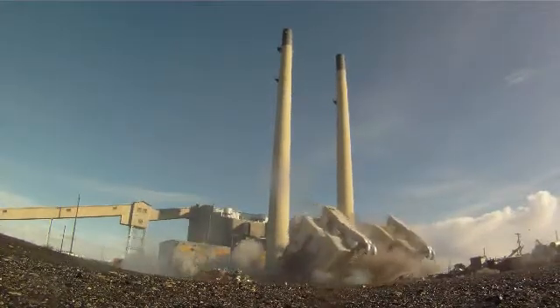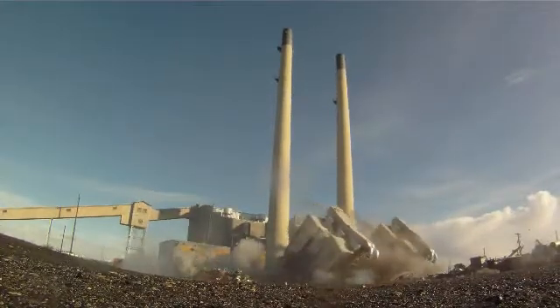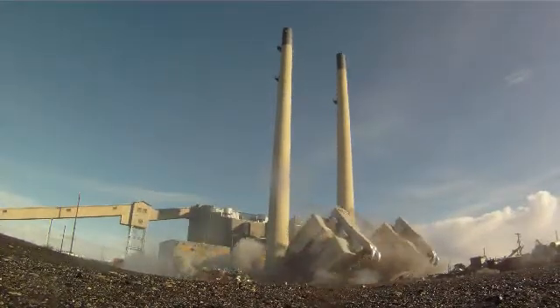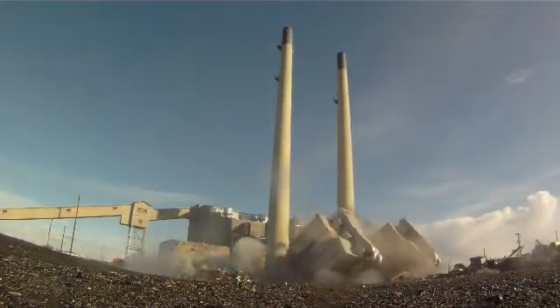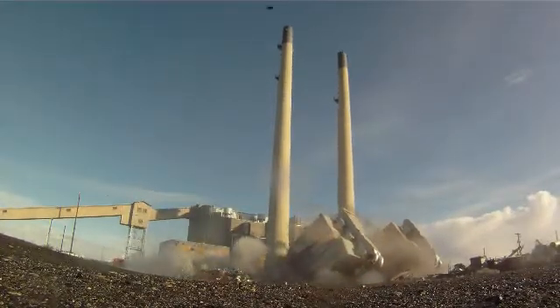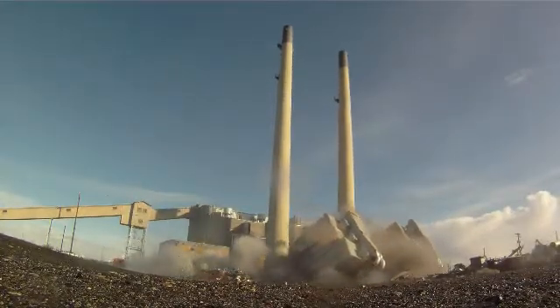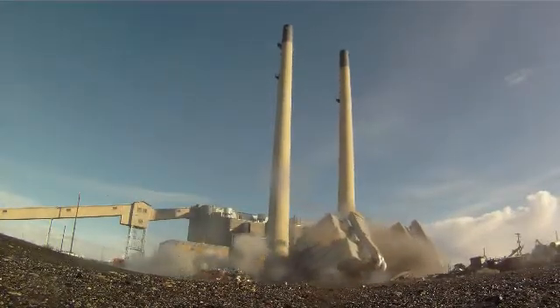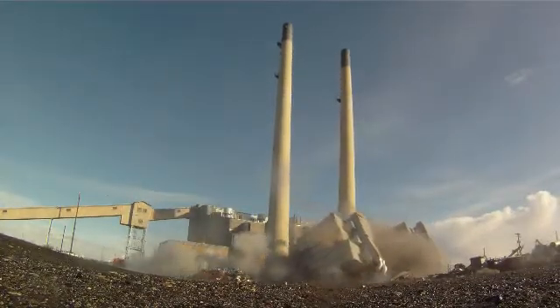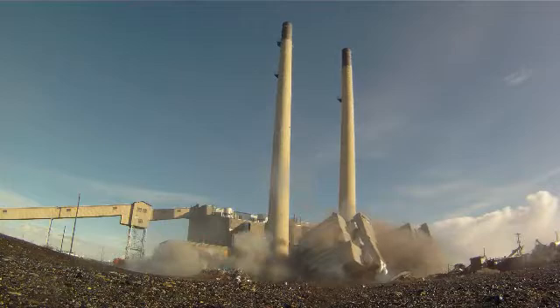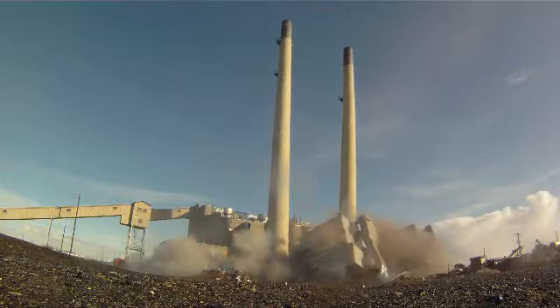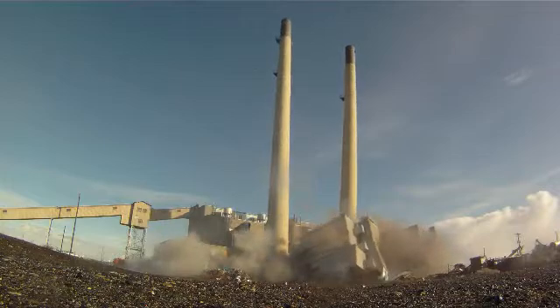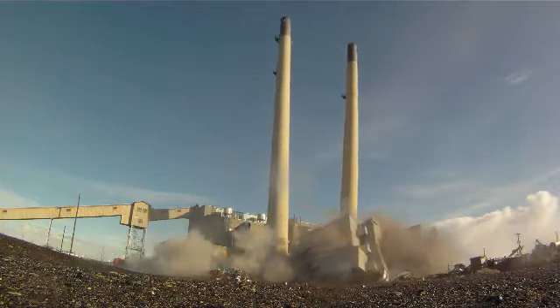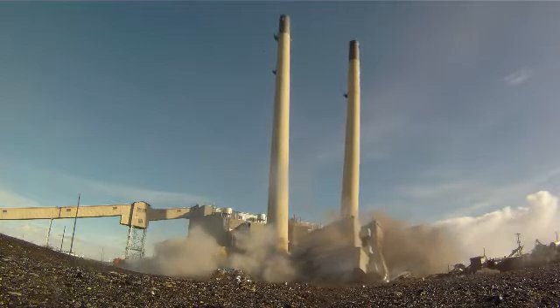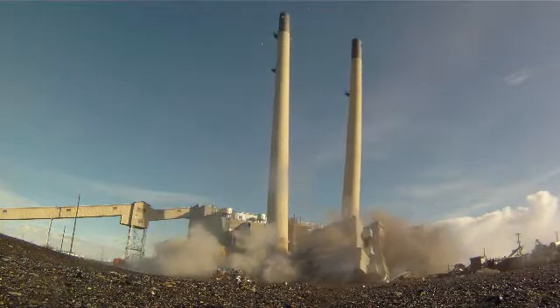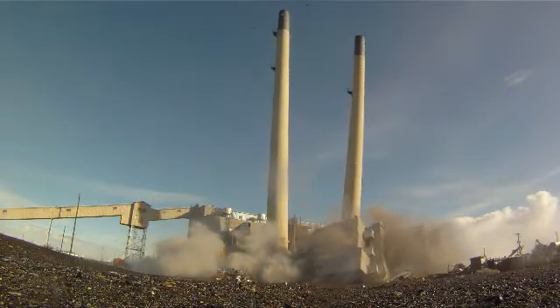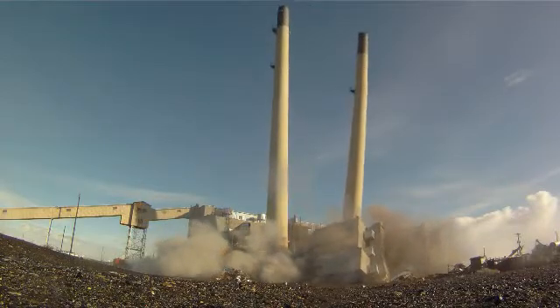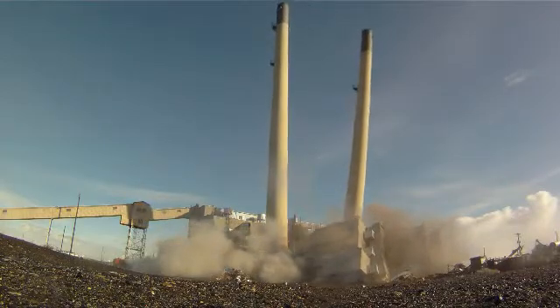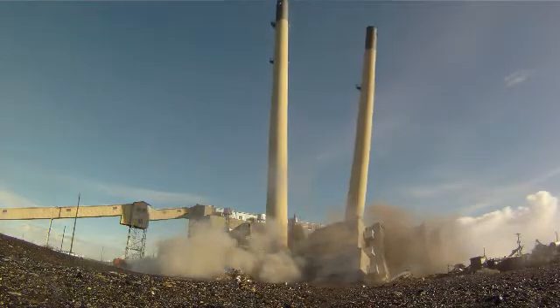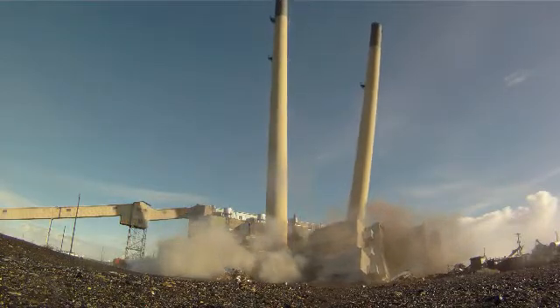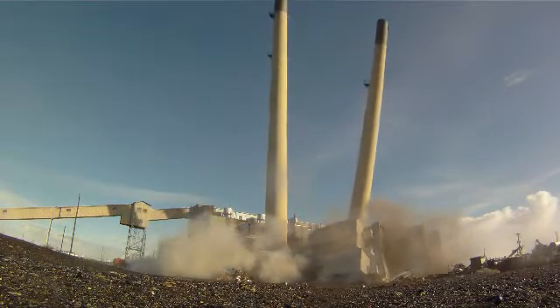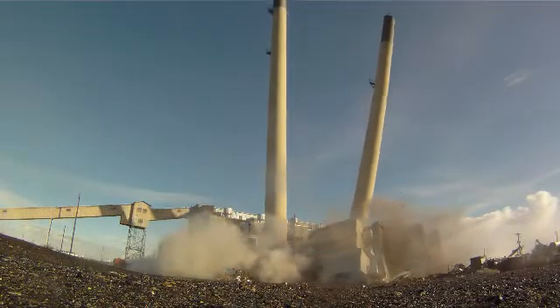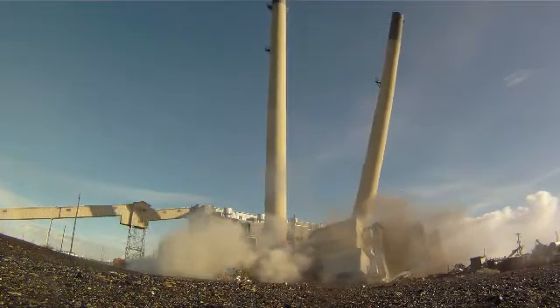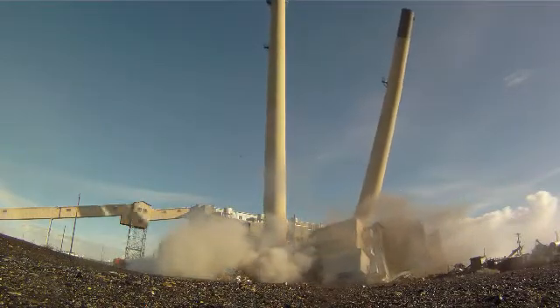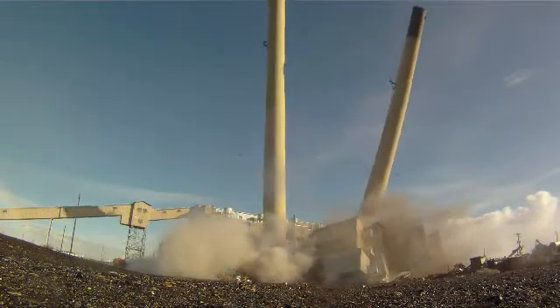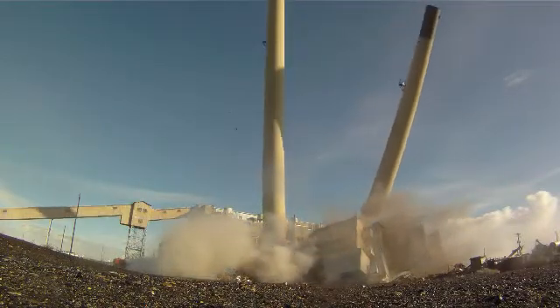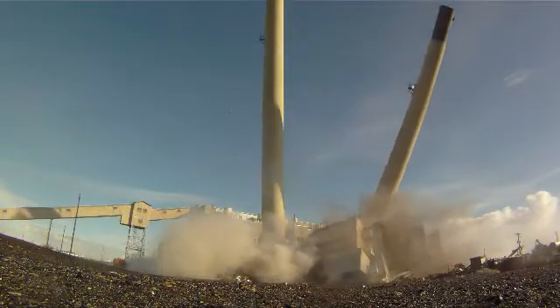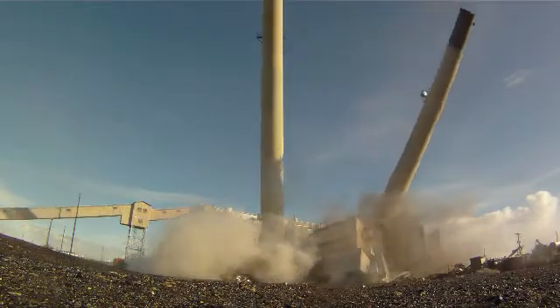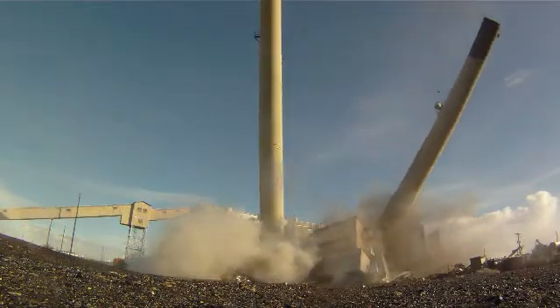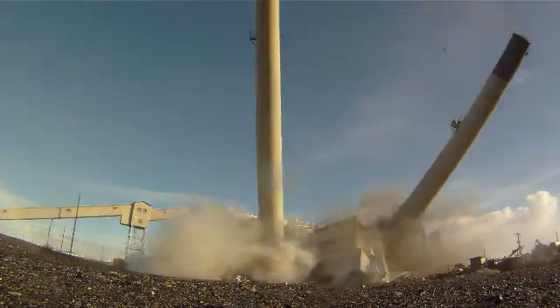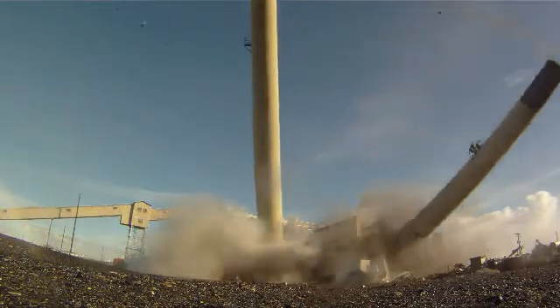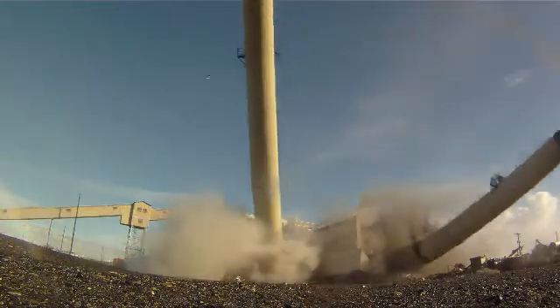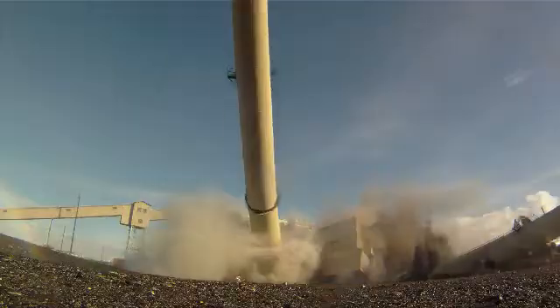The skyline at the Hanford site in southeastern Washington State is changing dramatically and quickly with the help of Recovery Act funding.